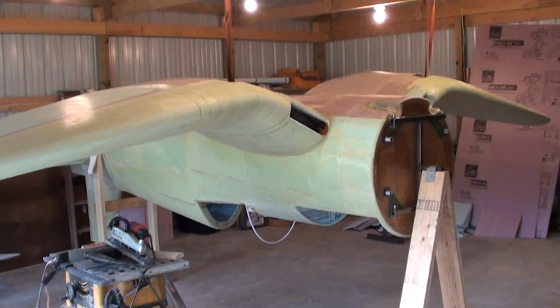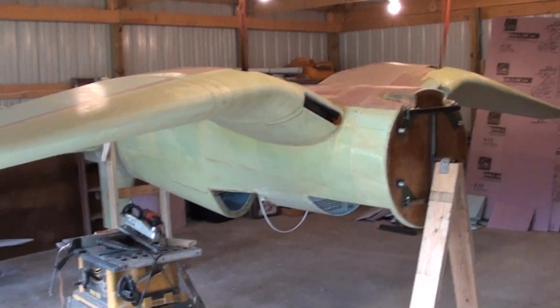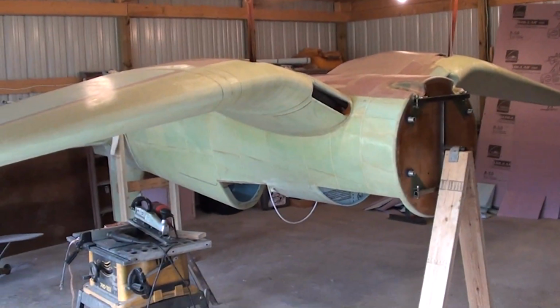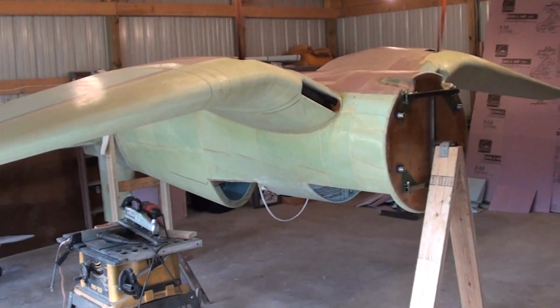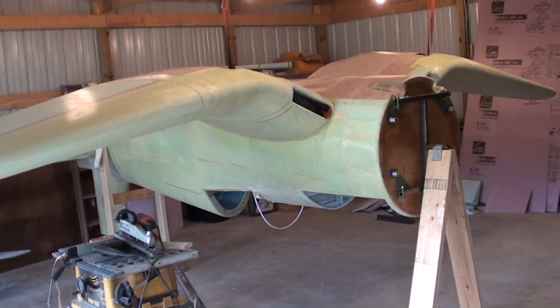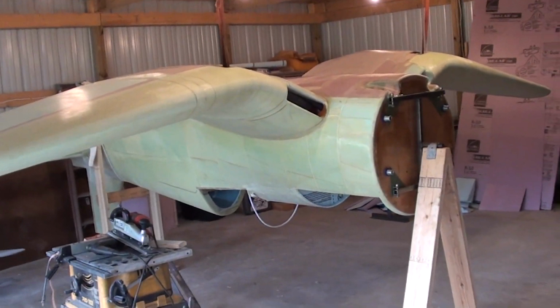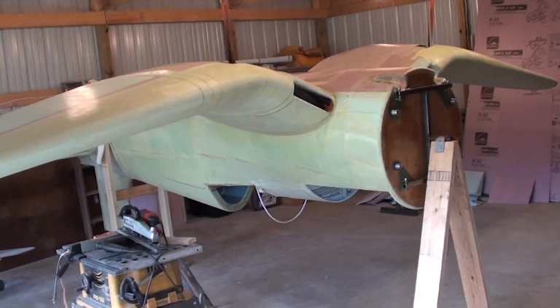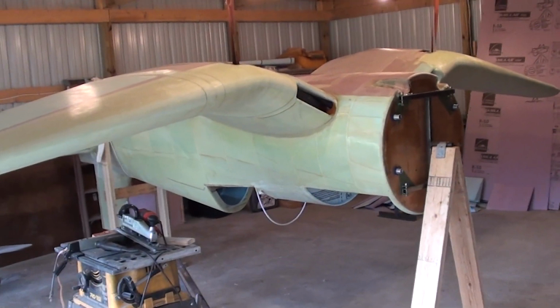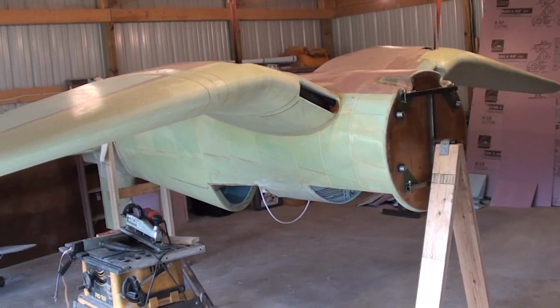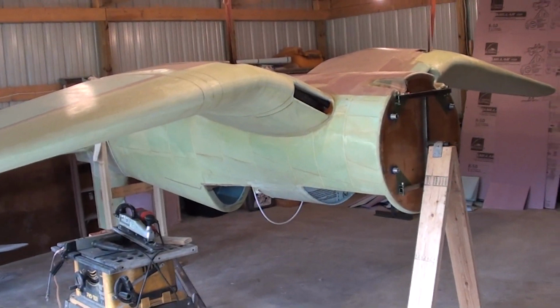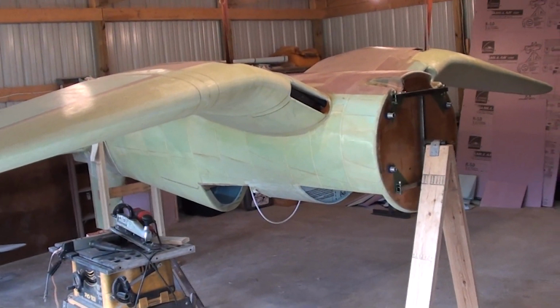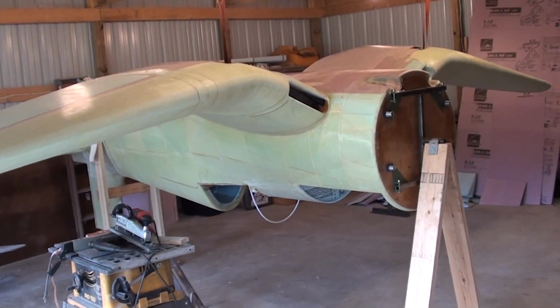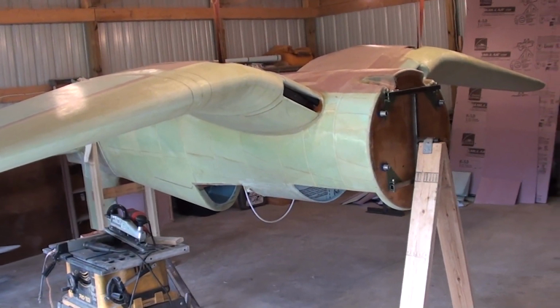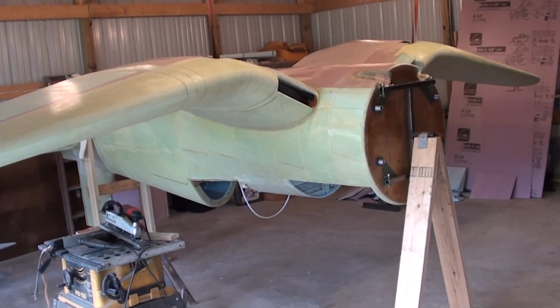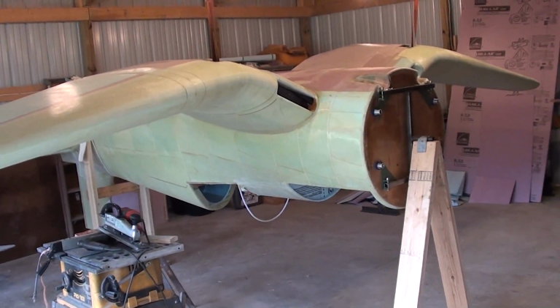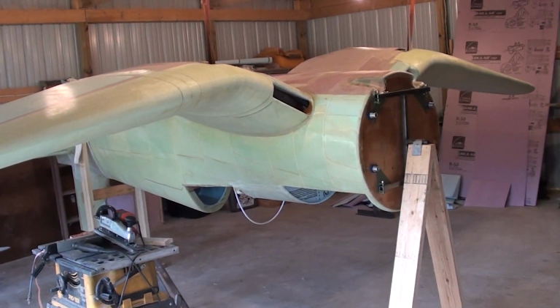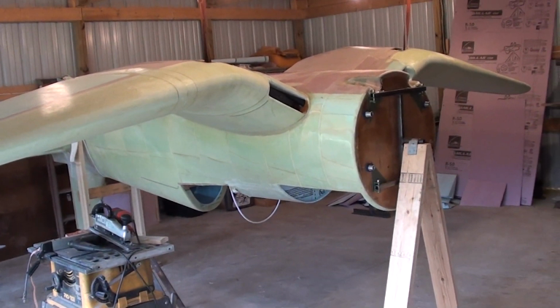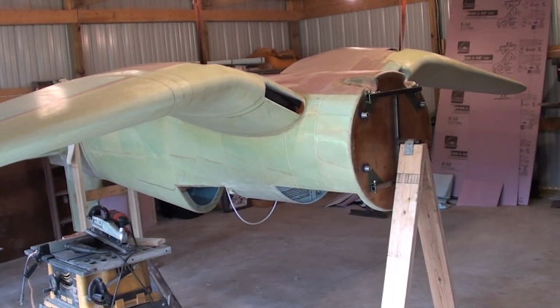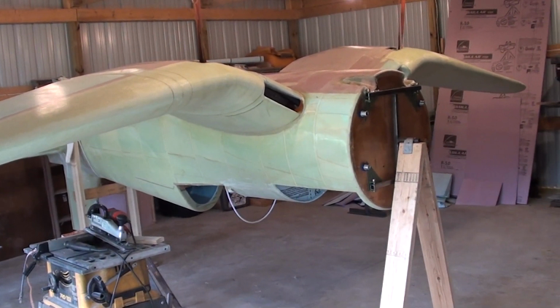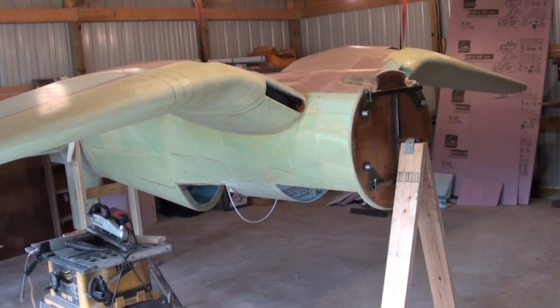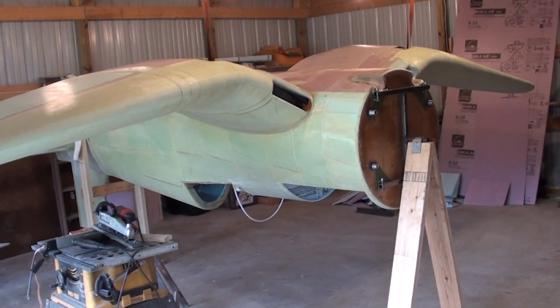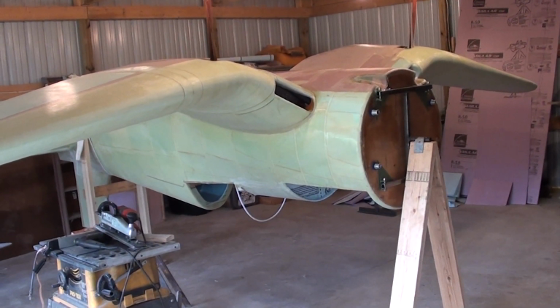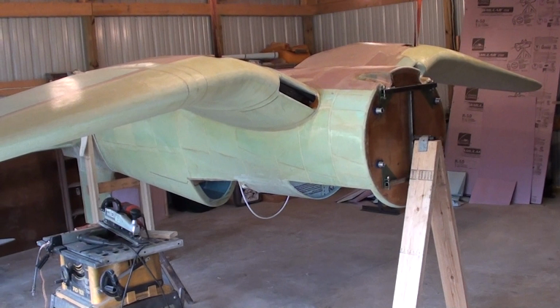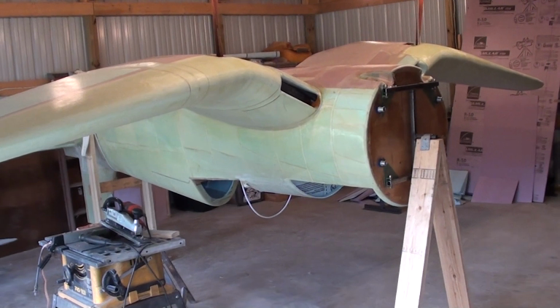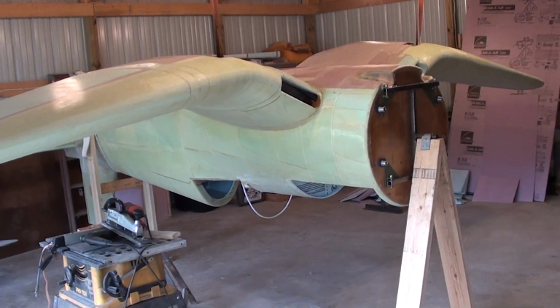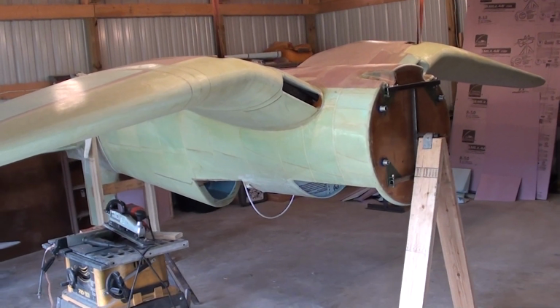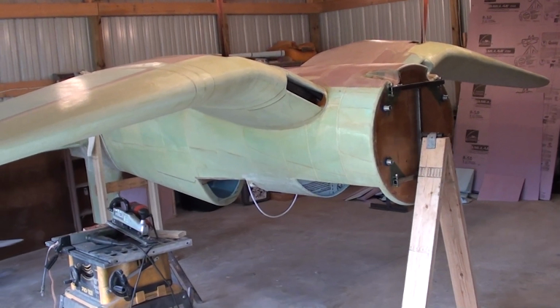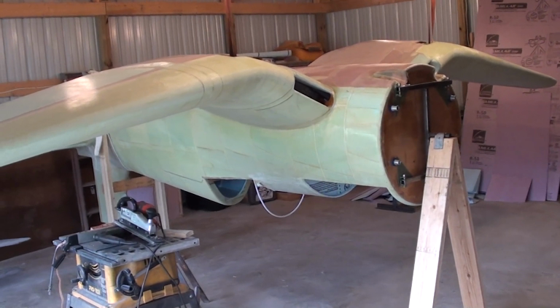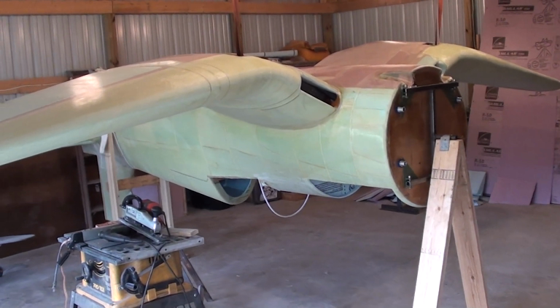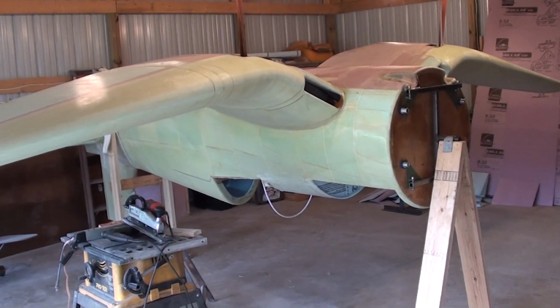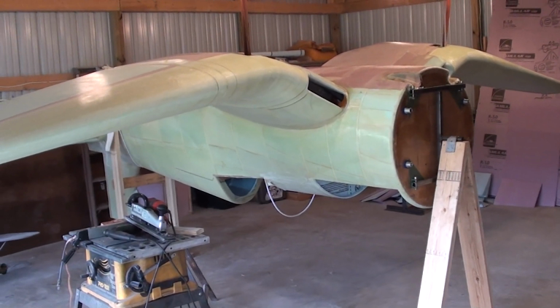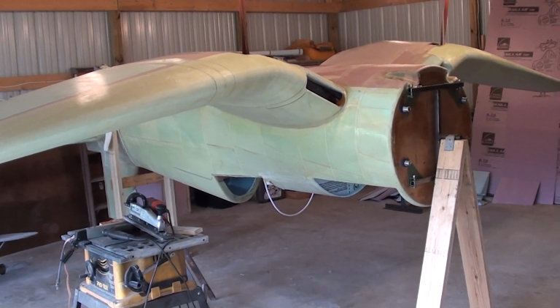Hello everyone, here's Don O'Don here again with another update on my War Corsair project.